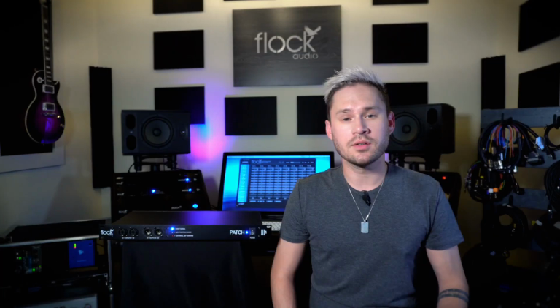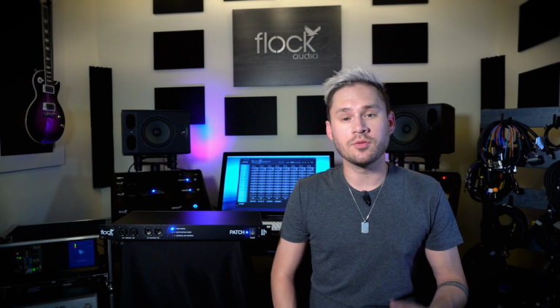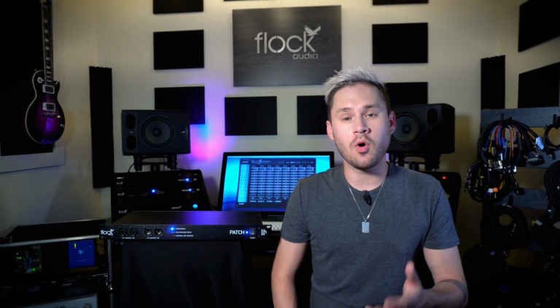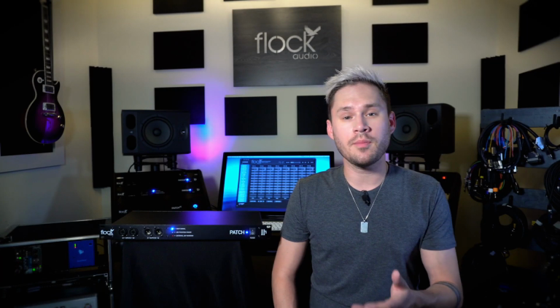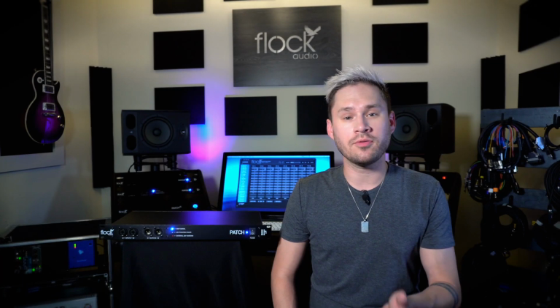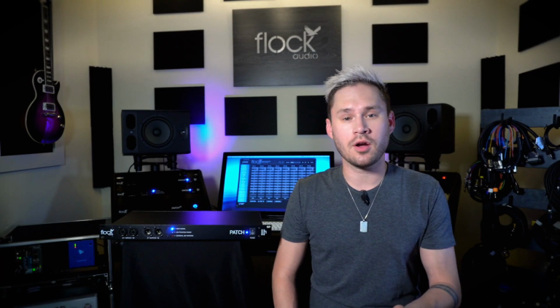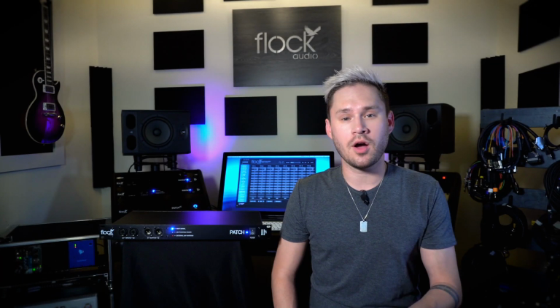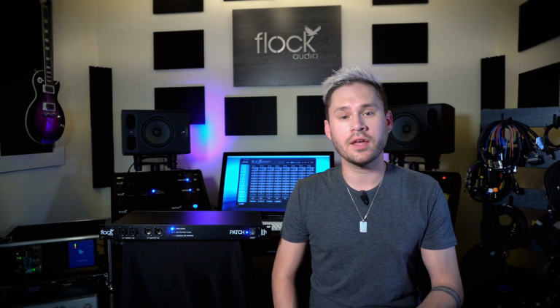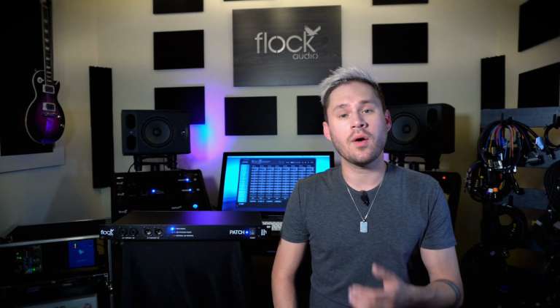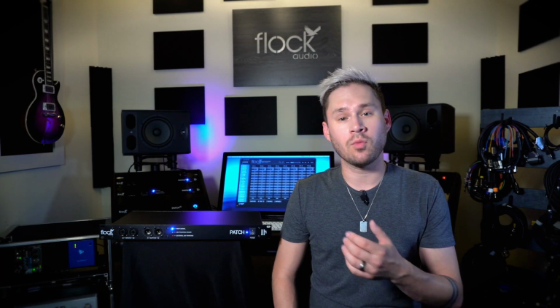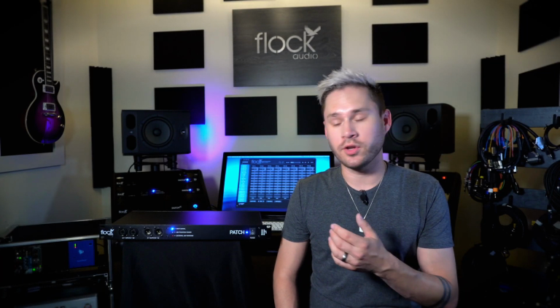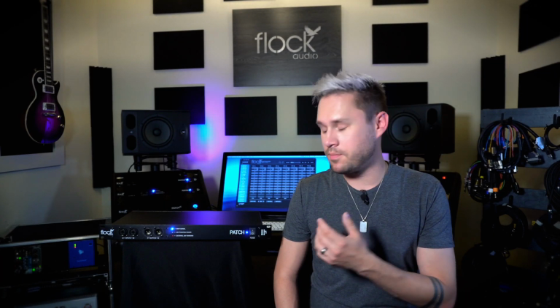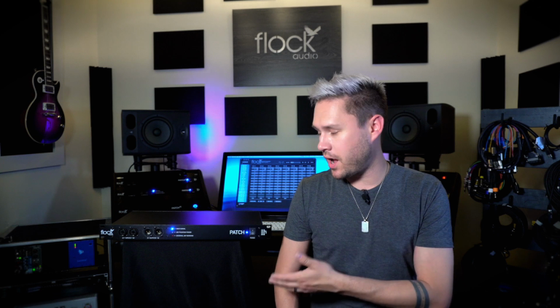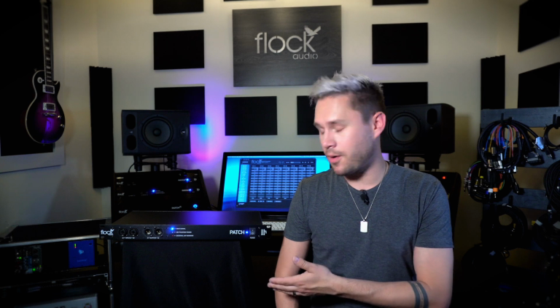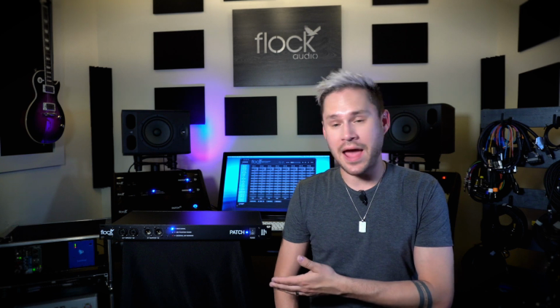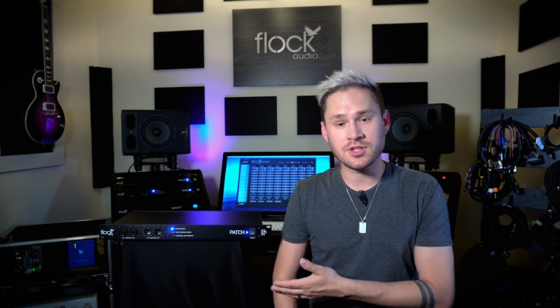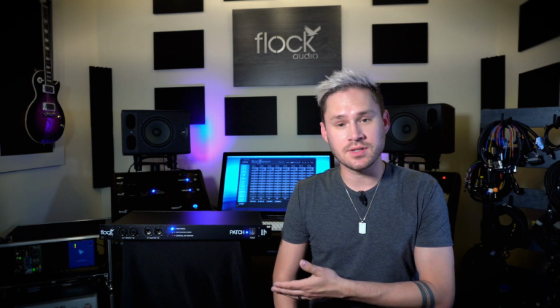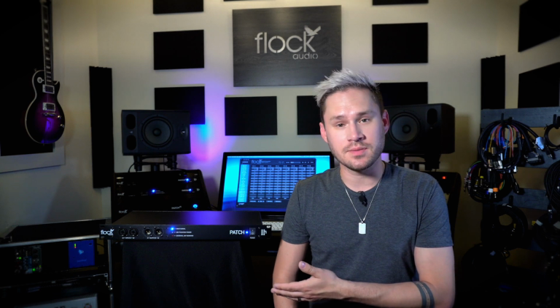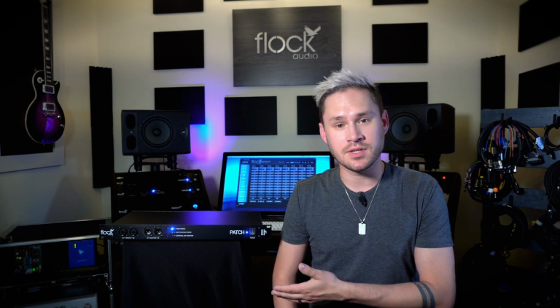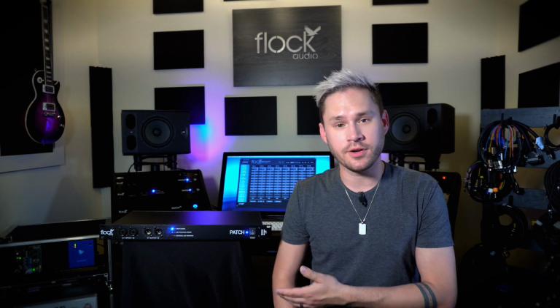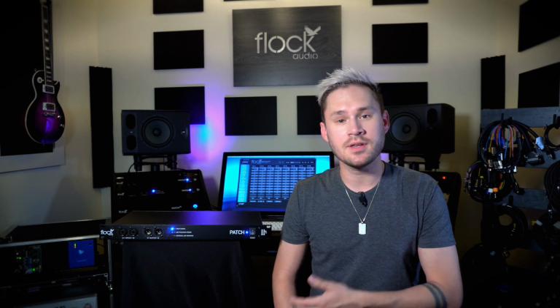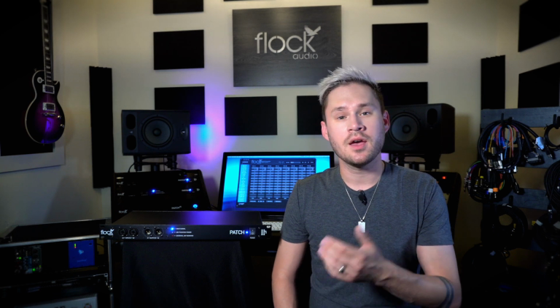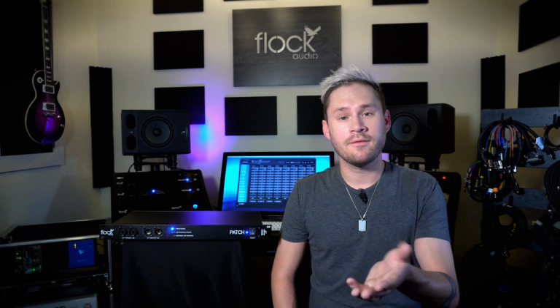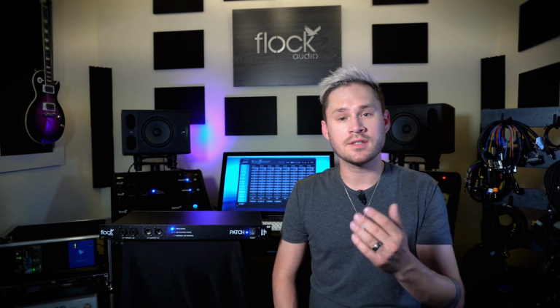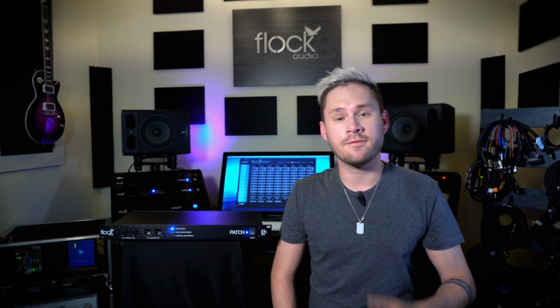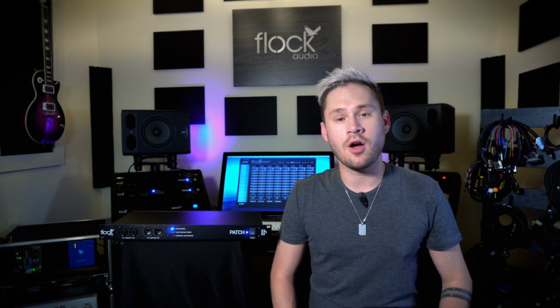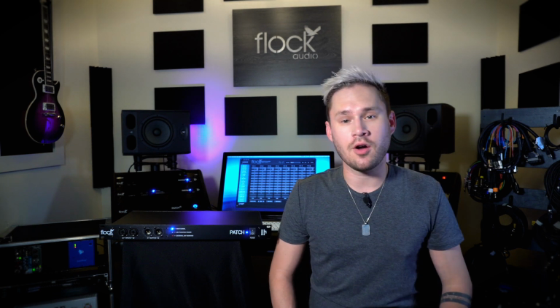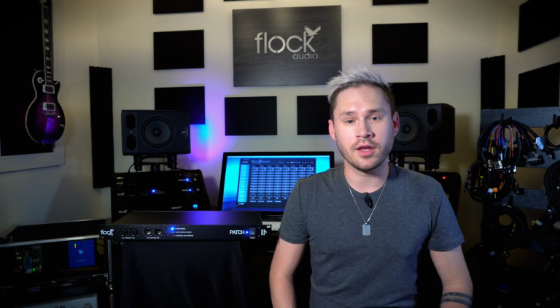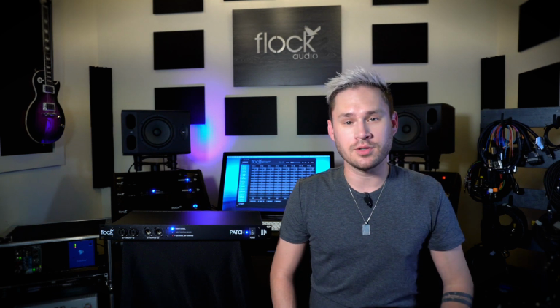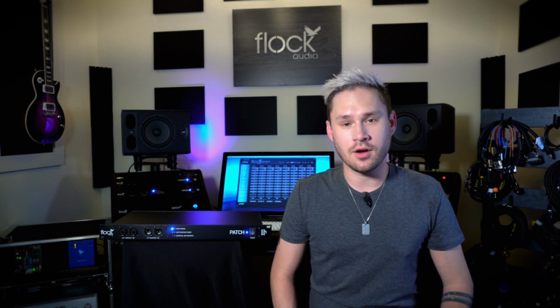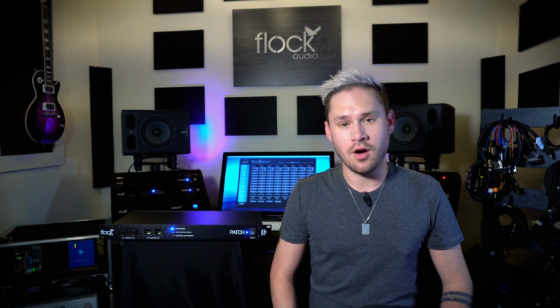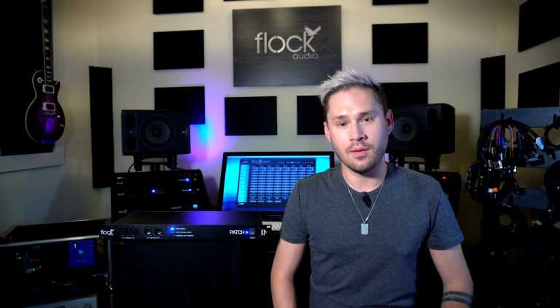To learn more about Flock Audio and where you can buy our Patch system series, visit FlockAudio.com.